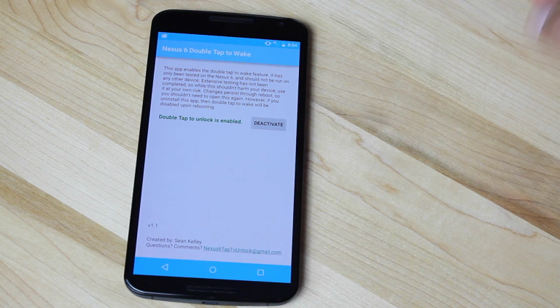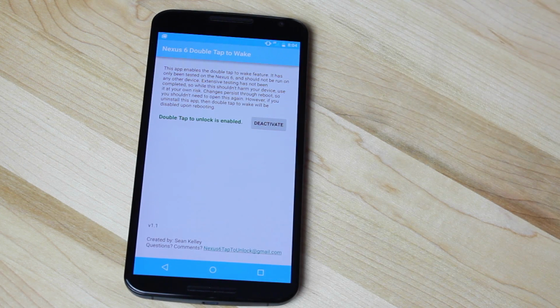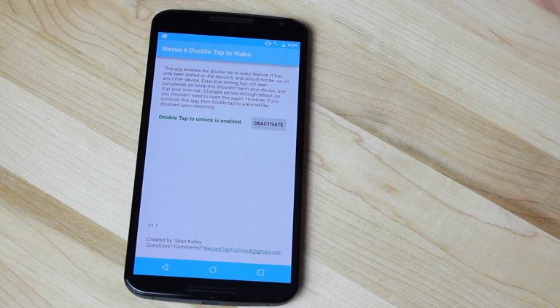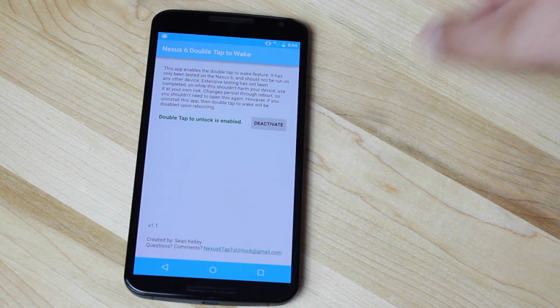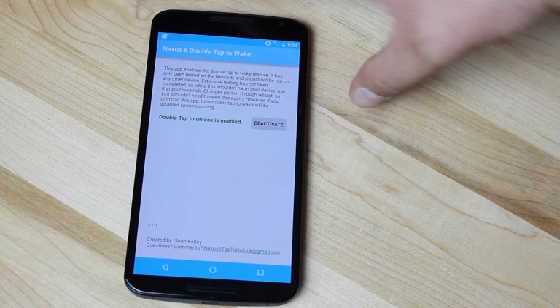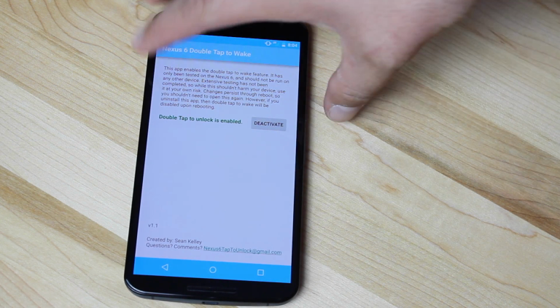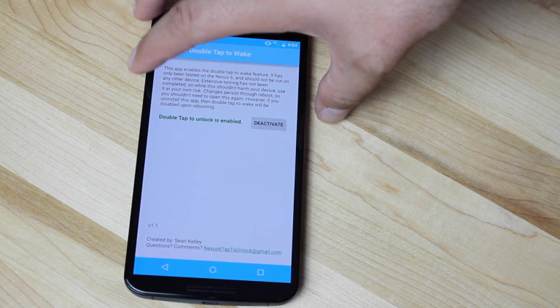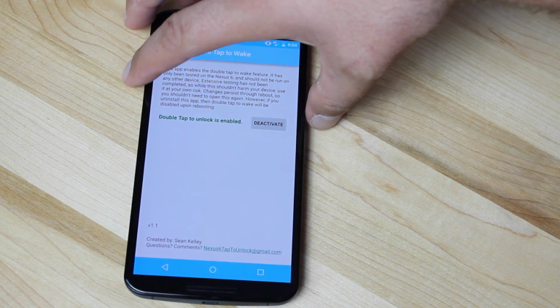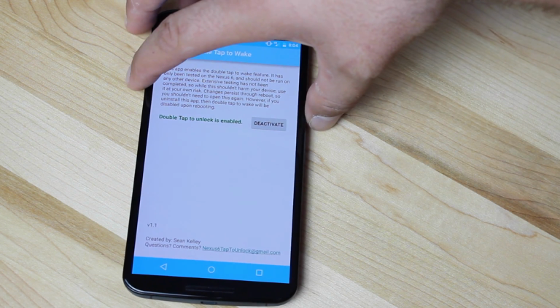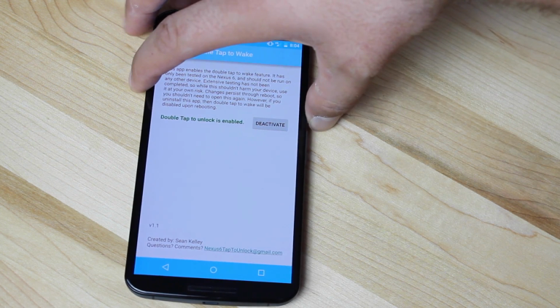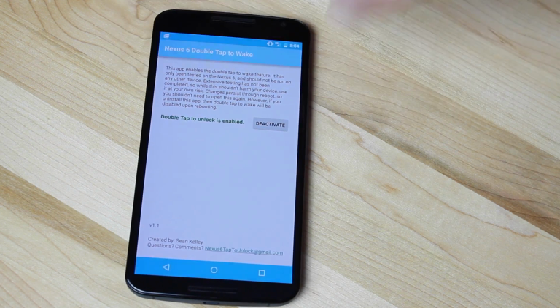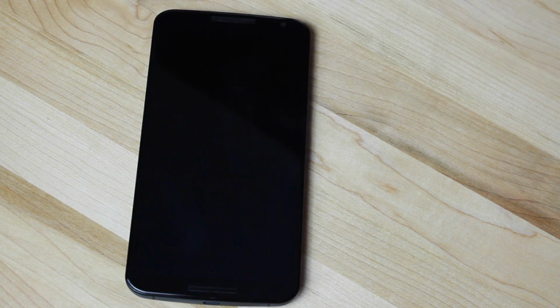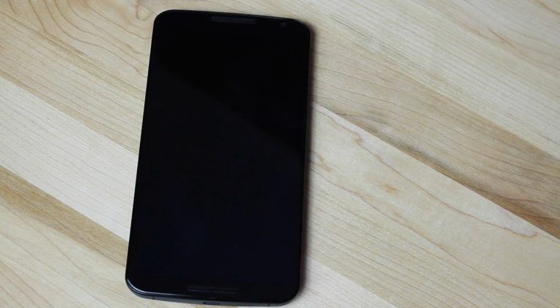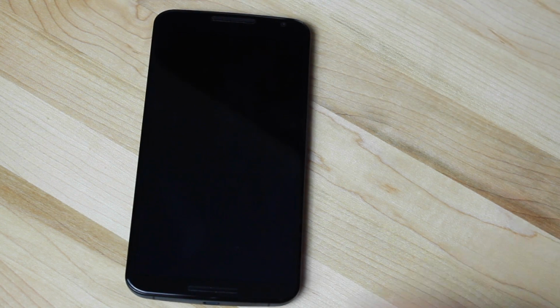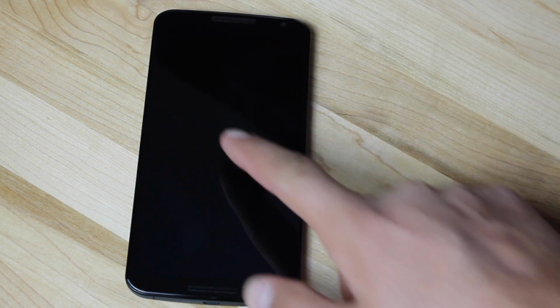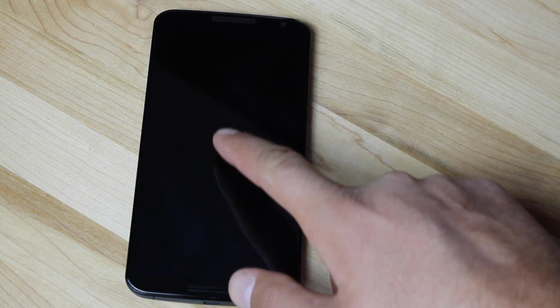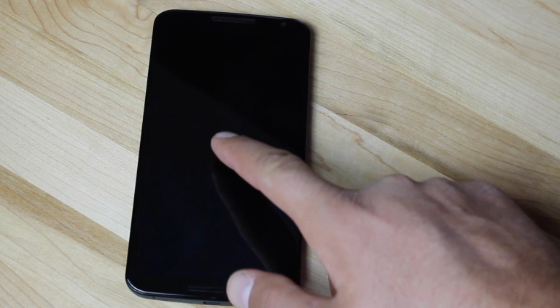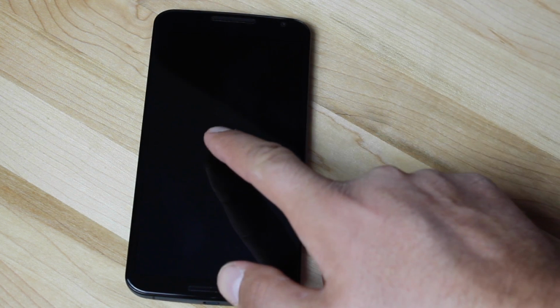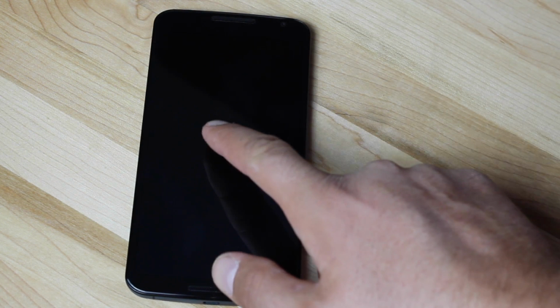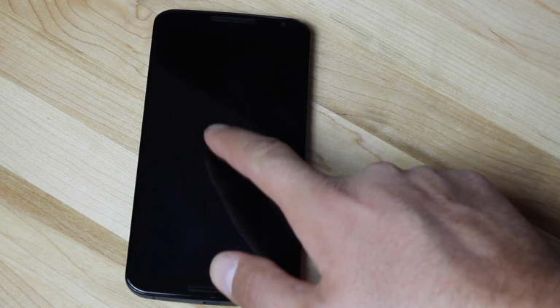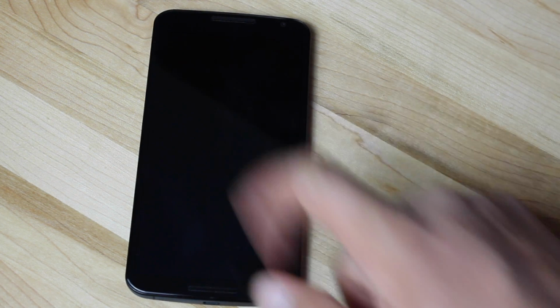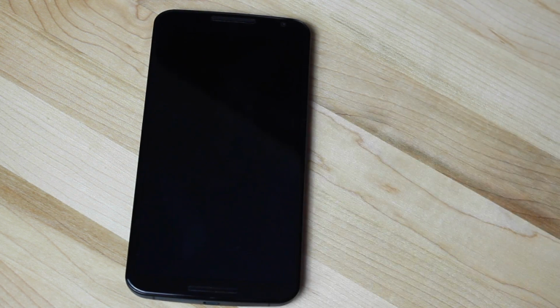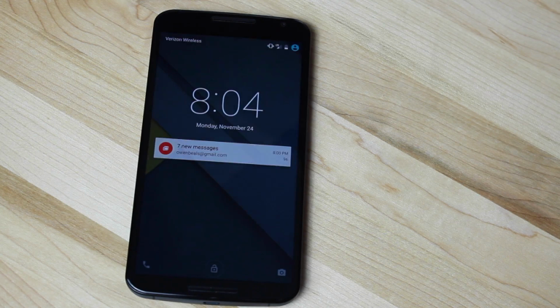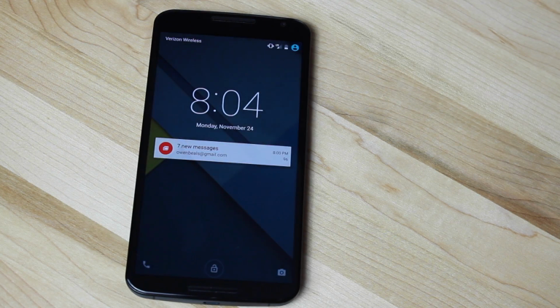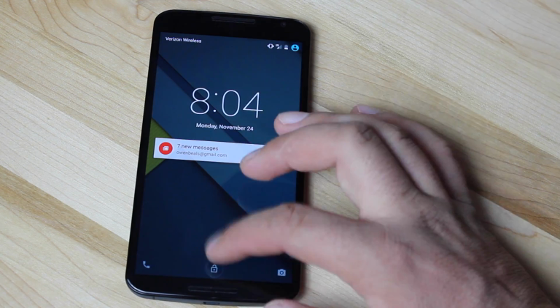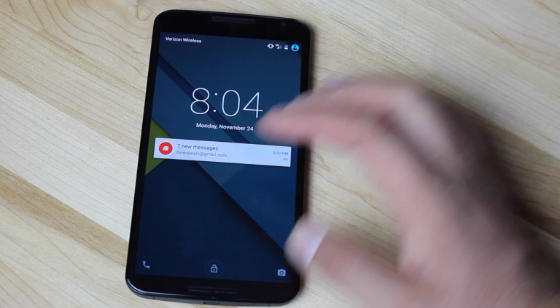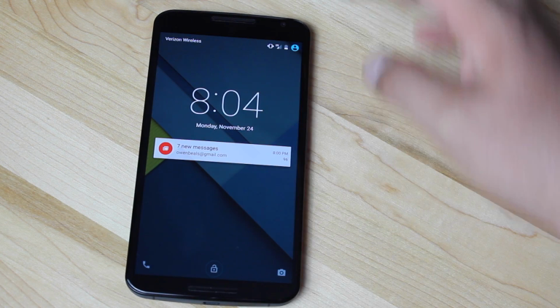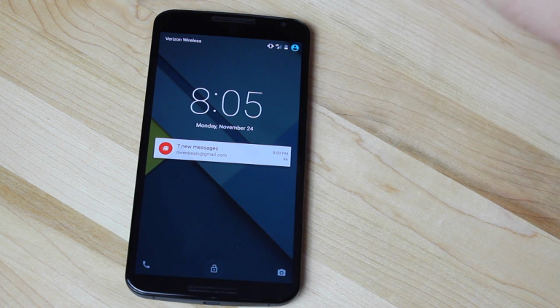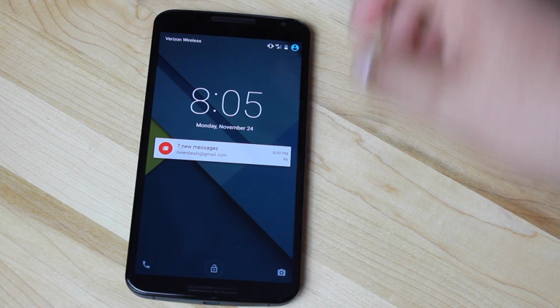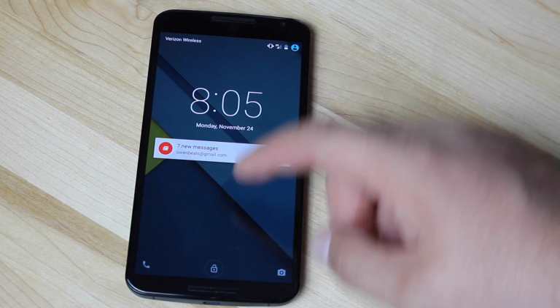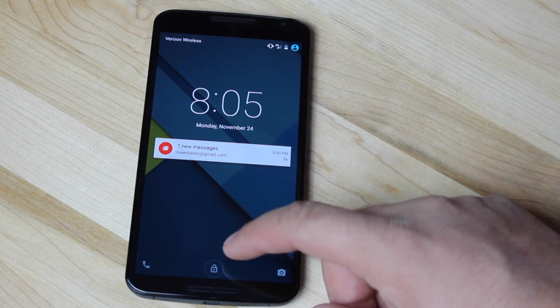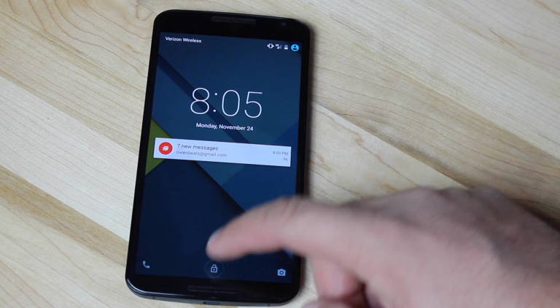So I'll show you guys real quickly how this works. We'll go ahead and power off the screen, and then we'll just simply Double Tap to Wake, and it is as easy as that.